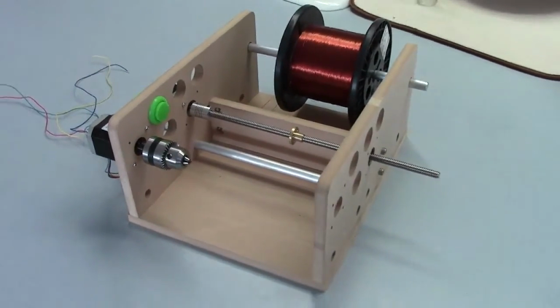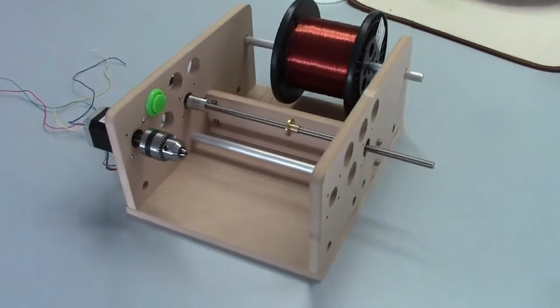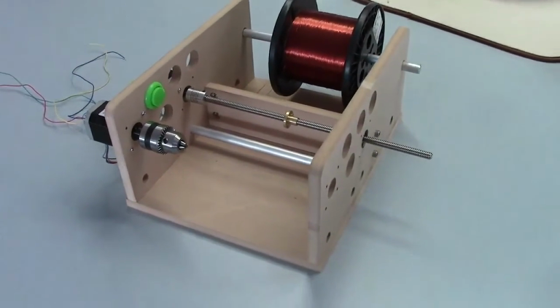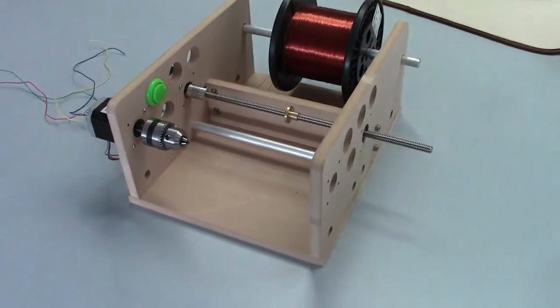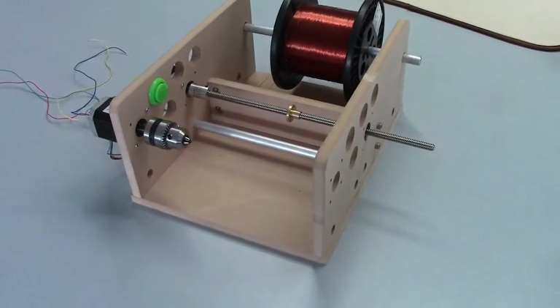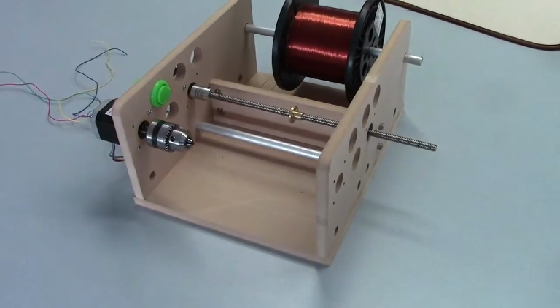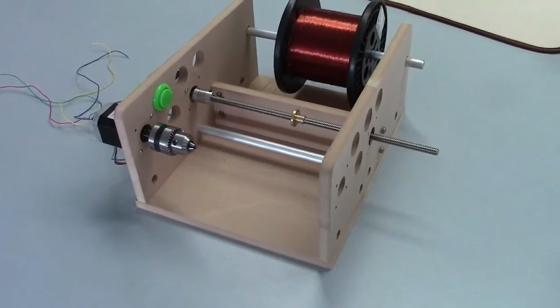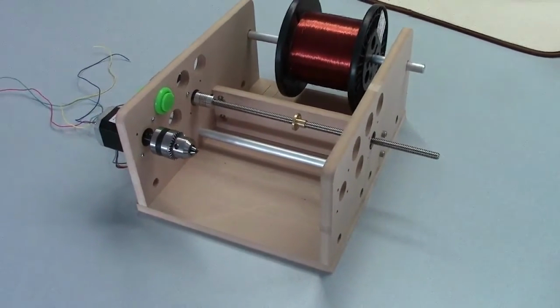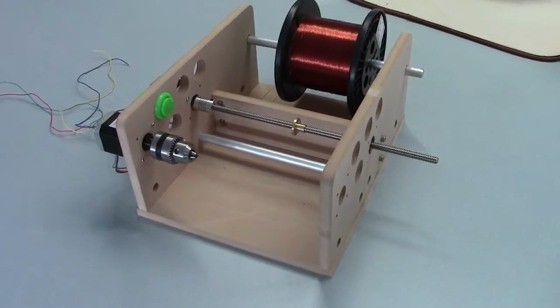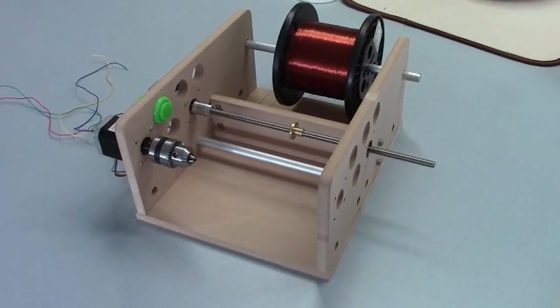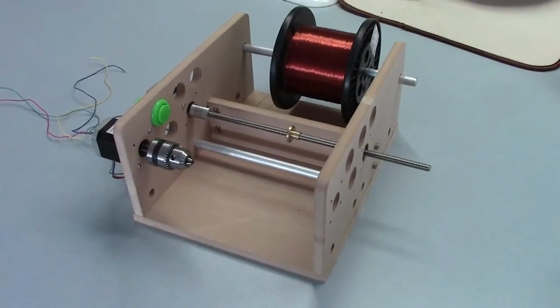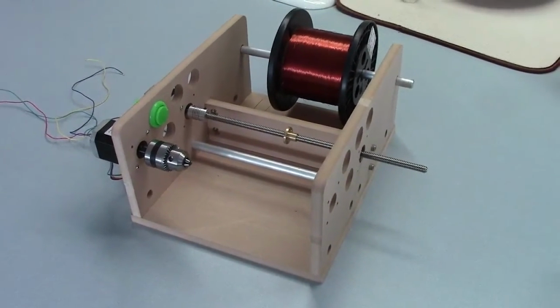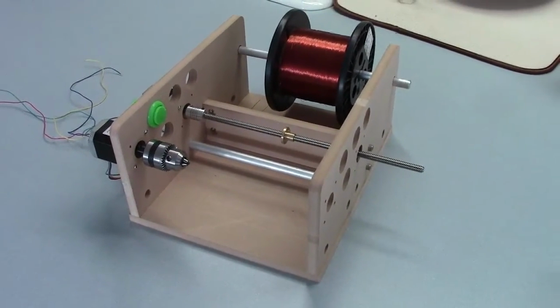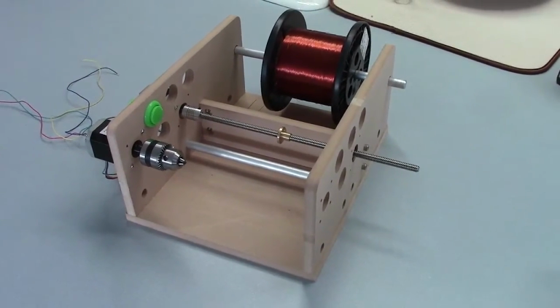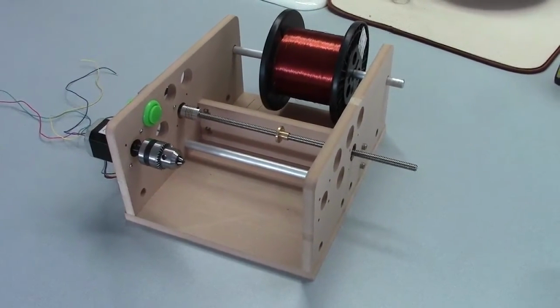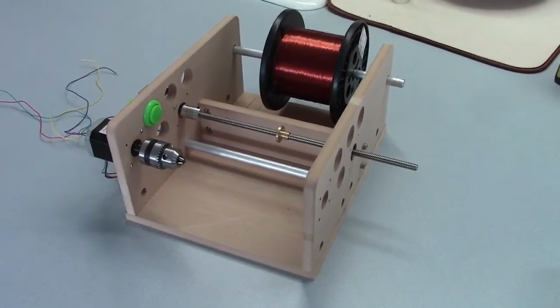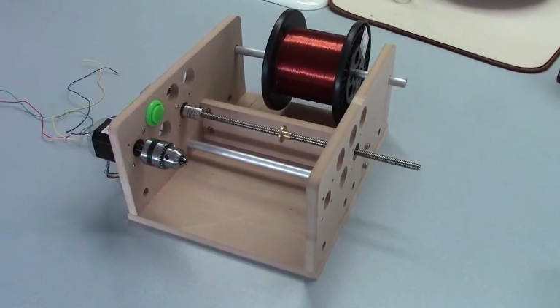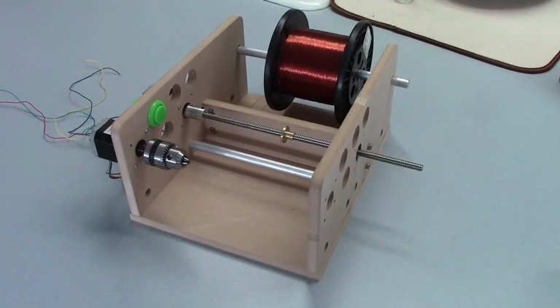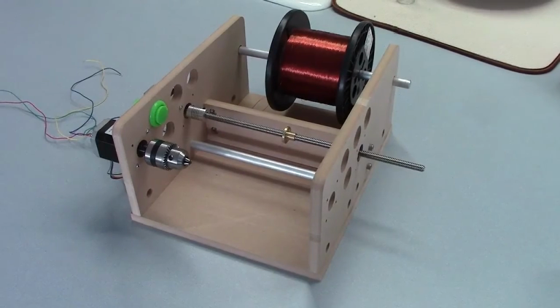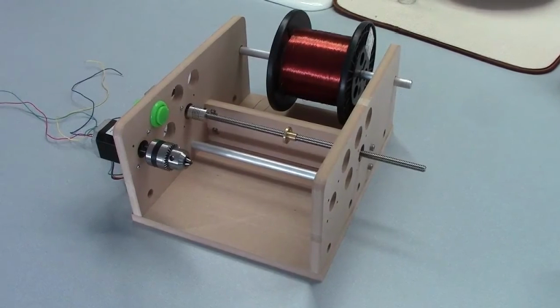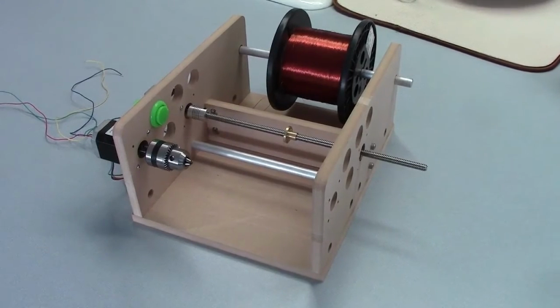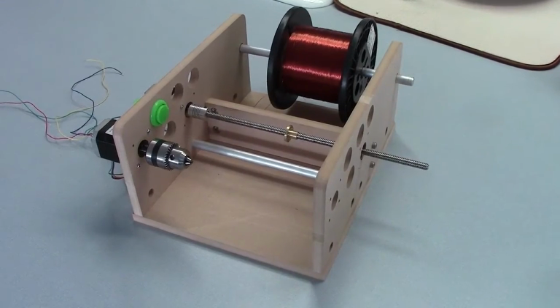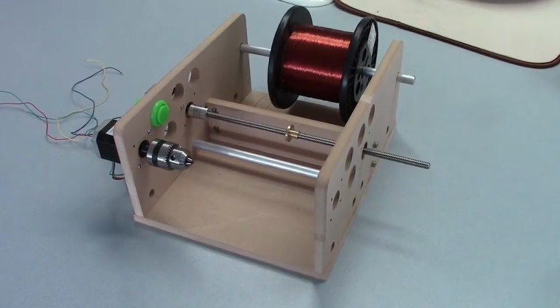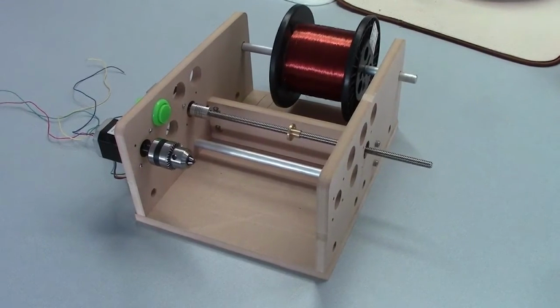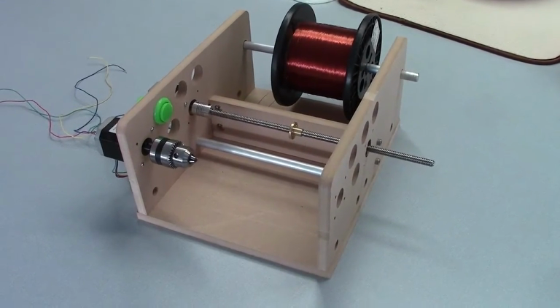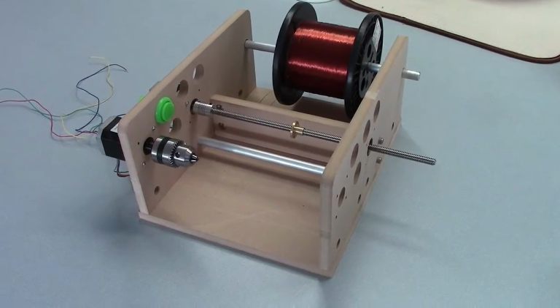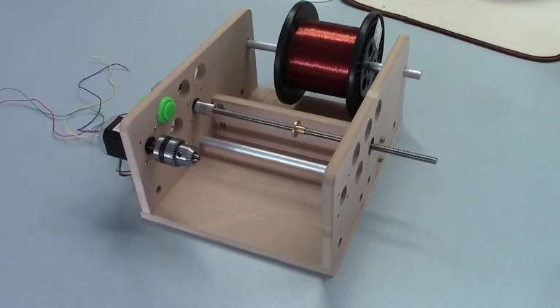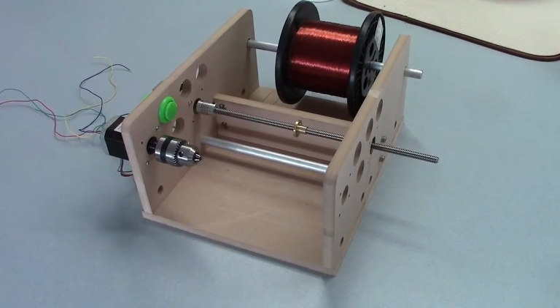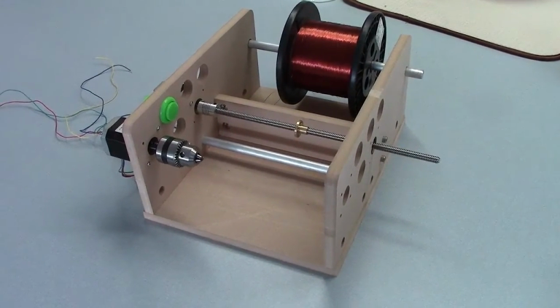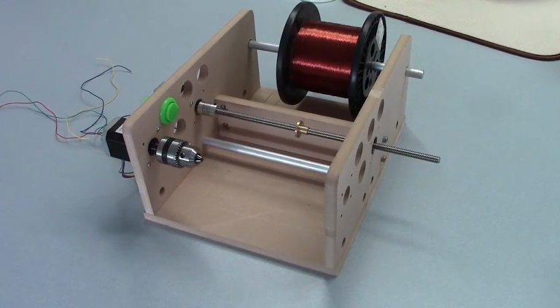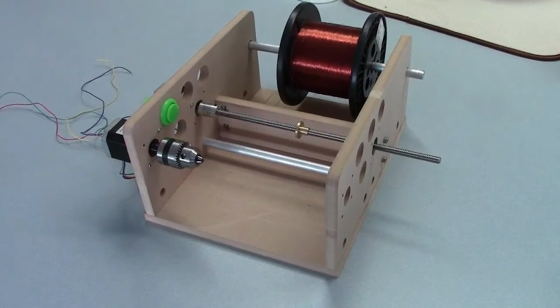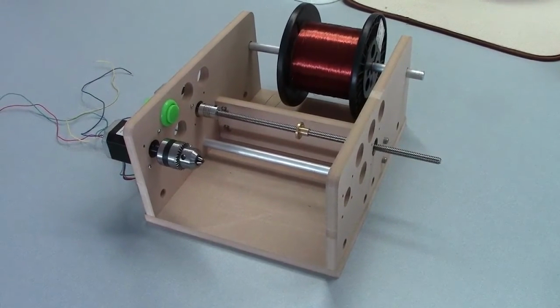Here it is — here's the Faraday partially assembled. We have one more piece to make and then we're ready to go.